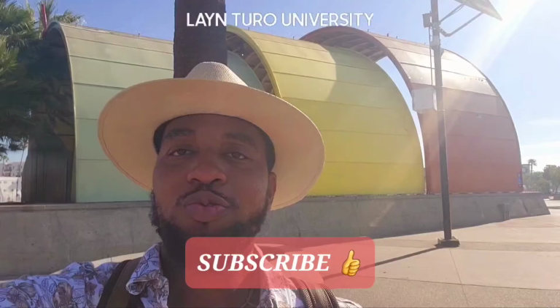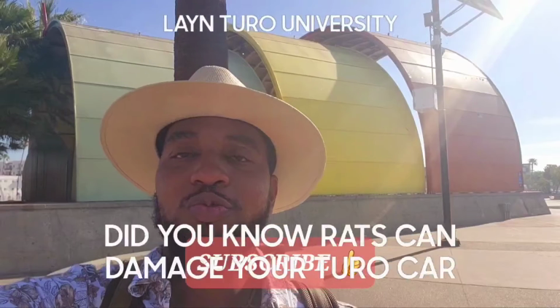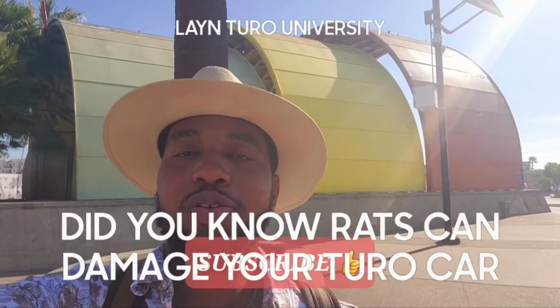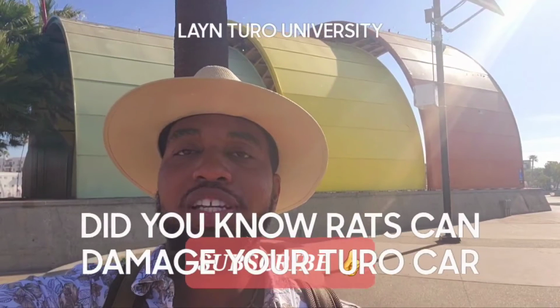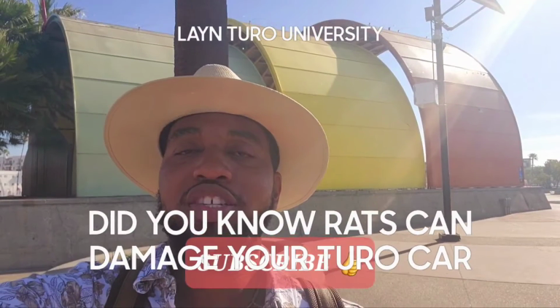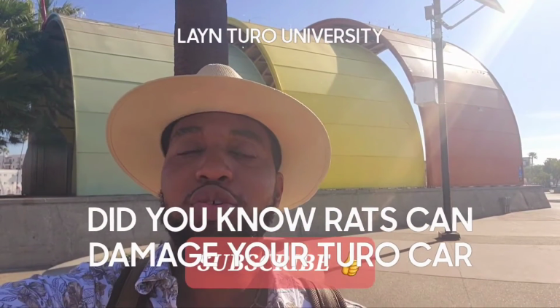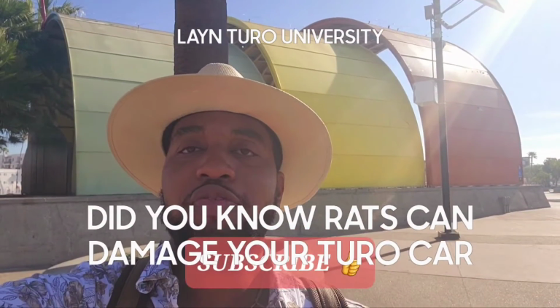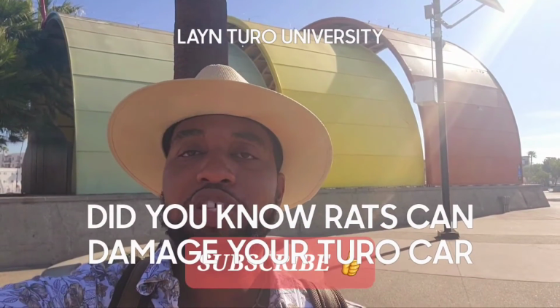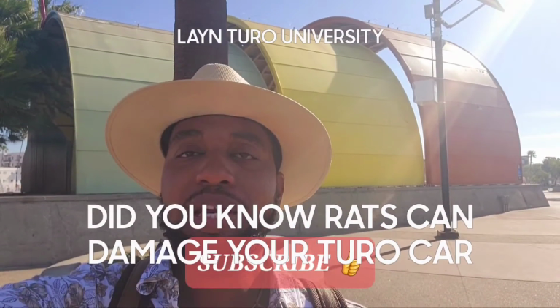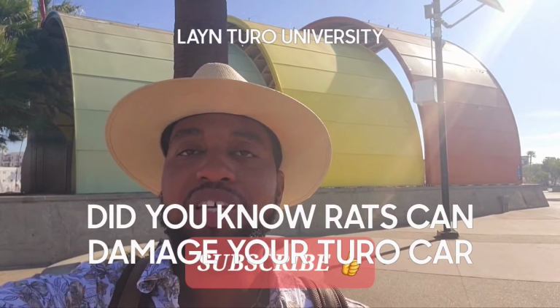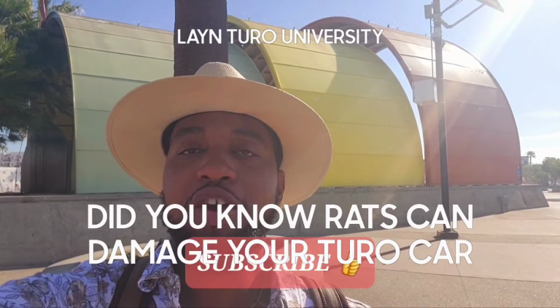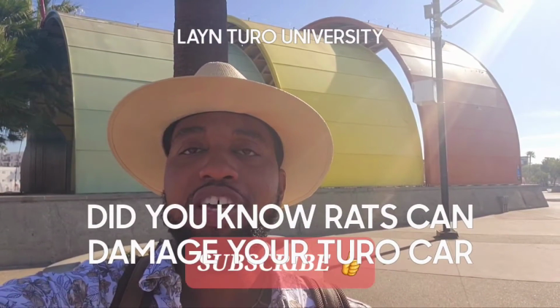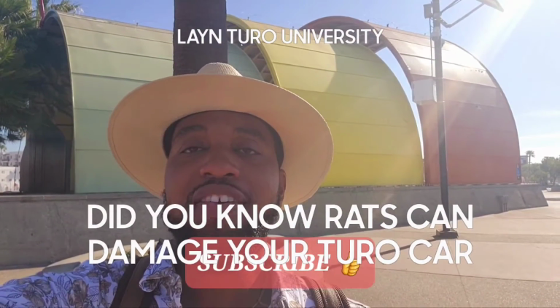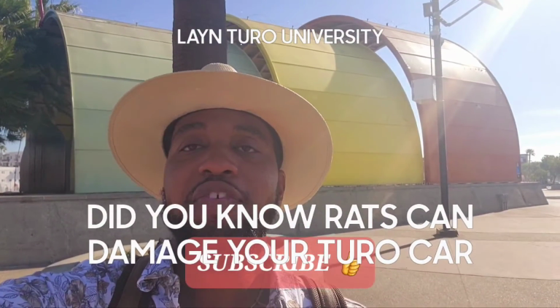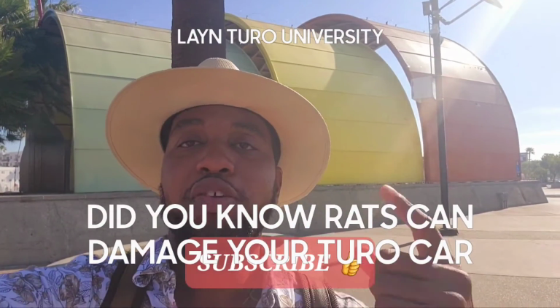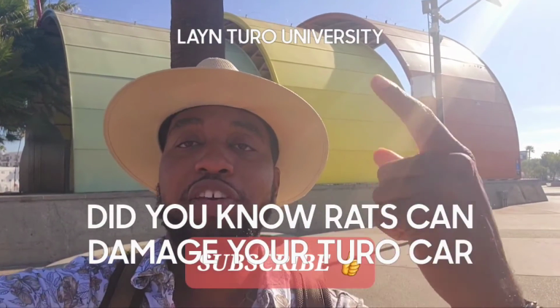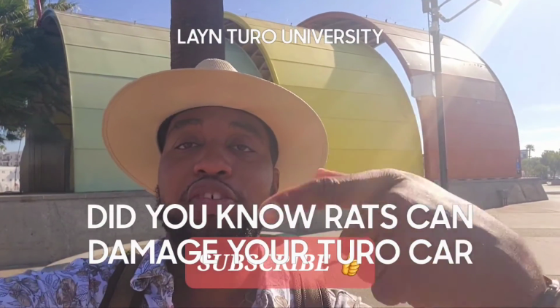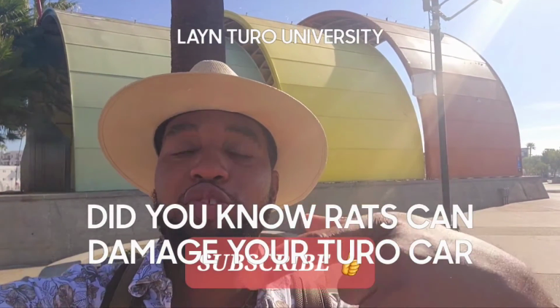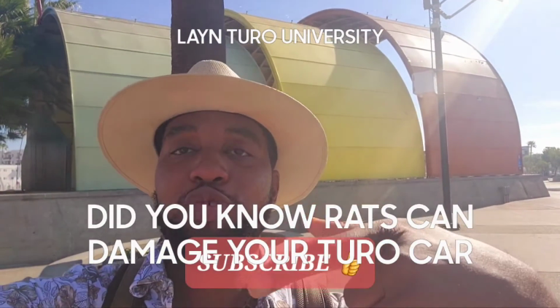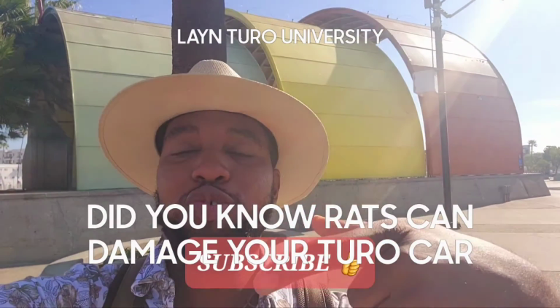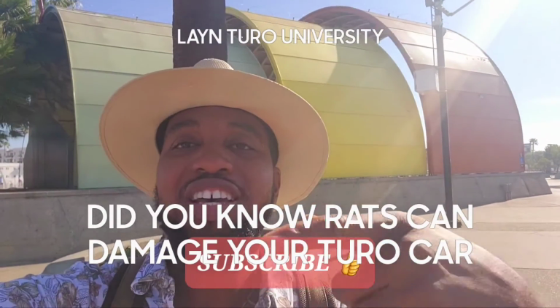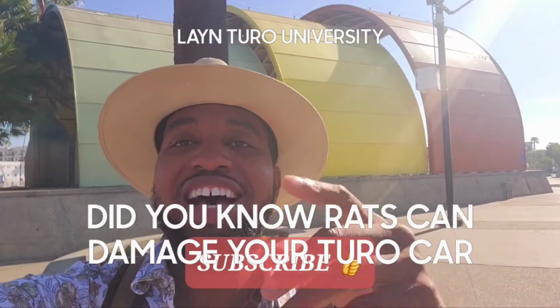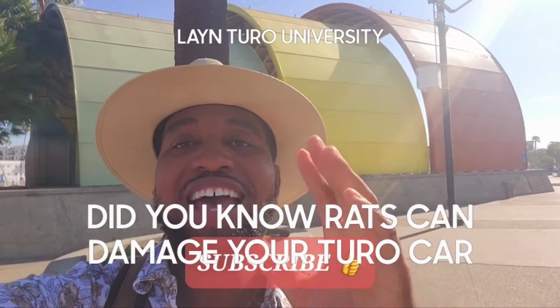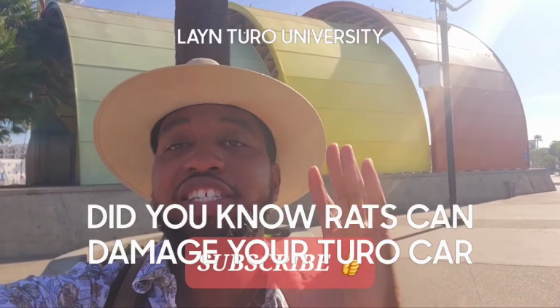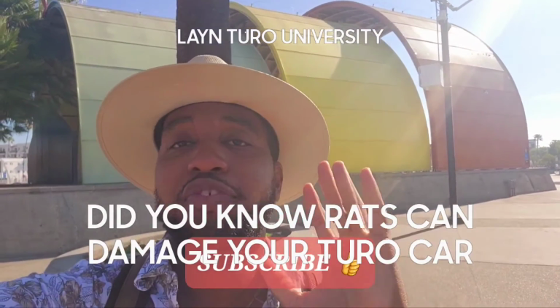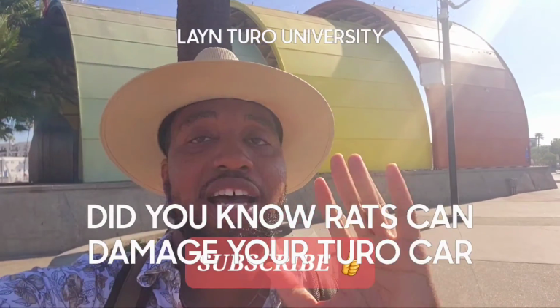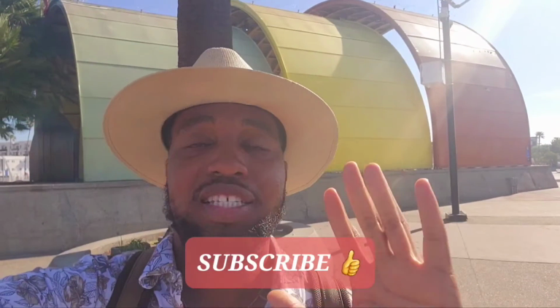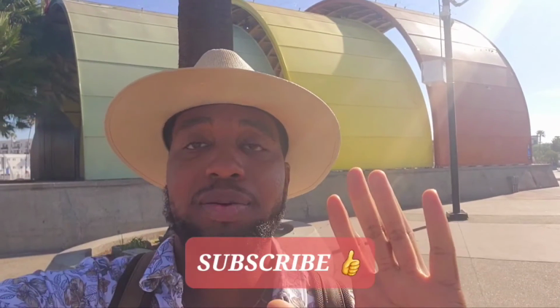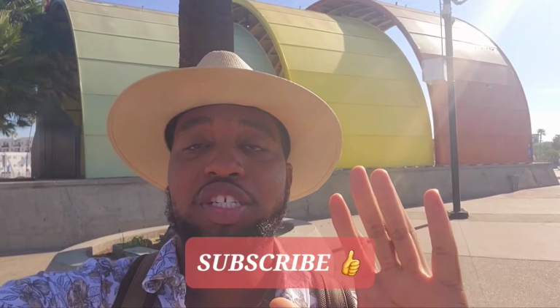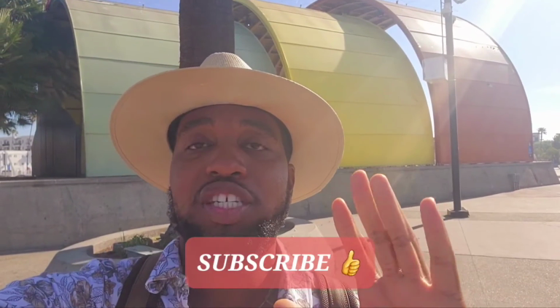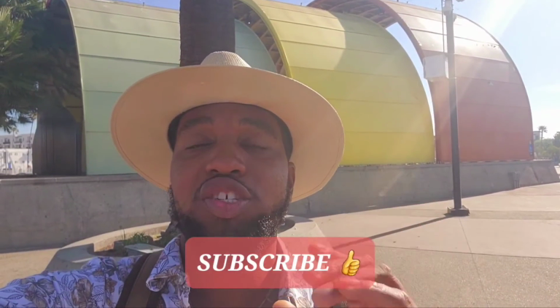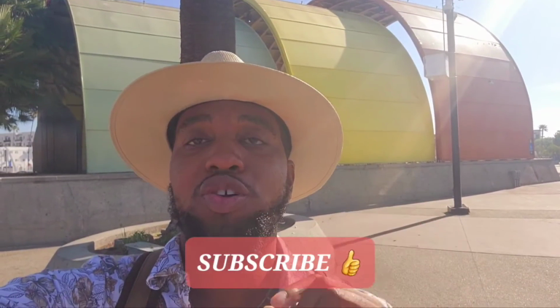Welcome to Lane Tour University. My name is Conrad Lane. Follow the video through. I actually forgot to mention this too.